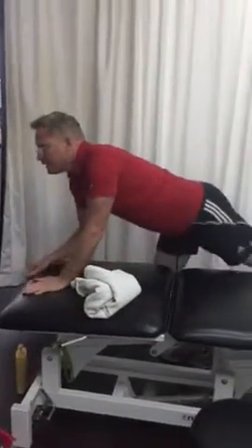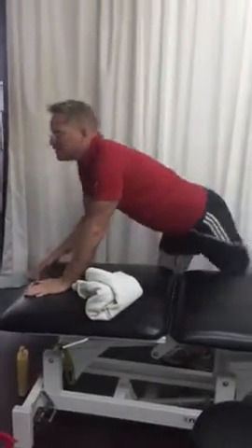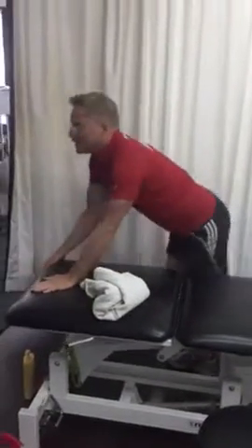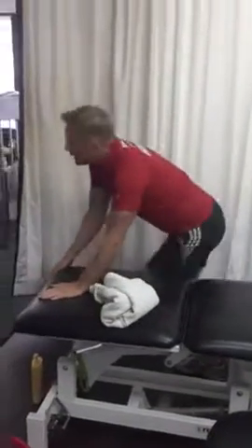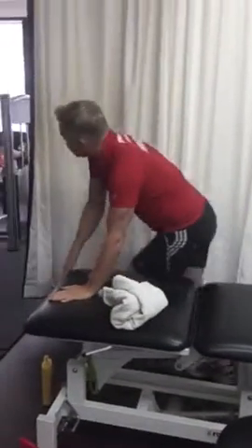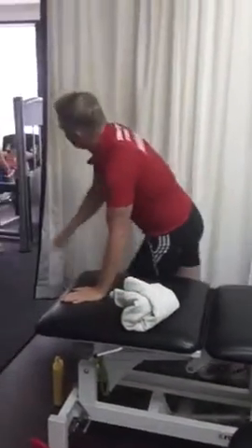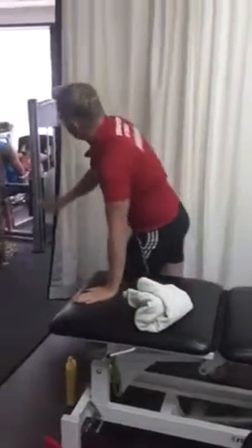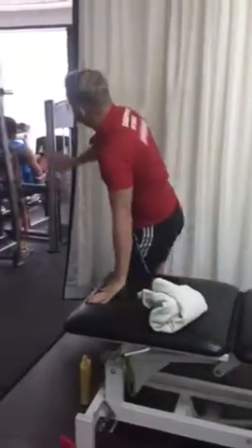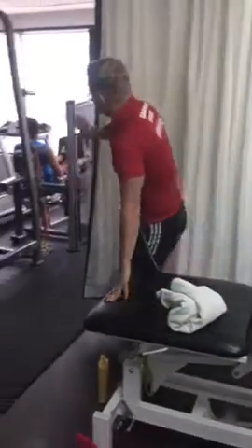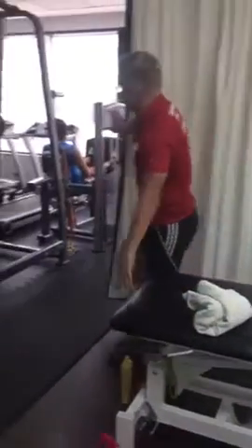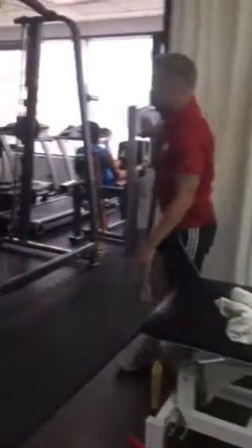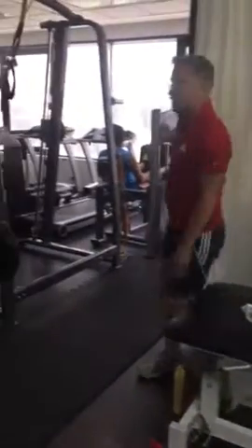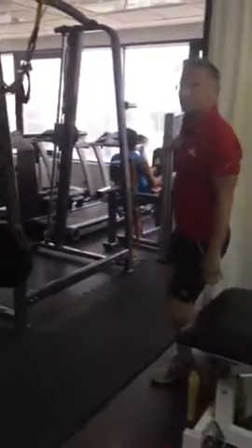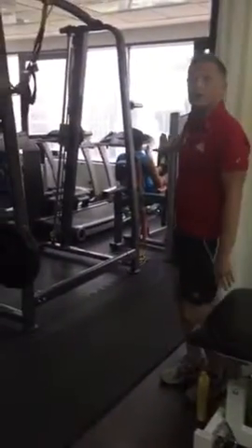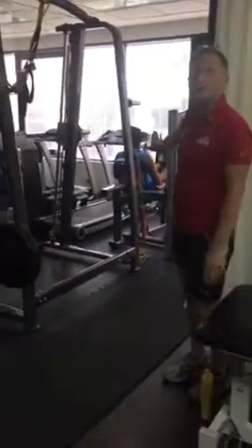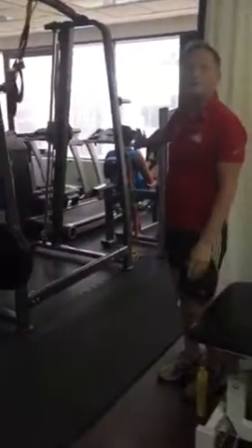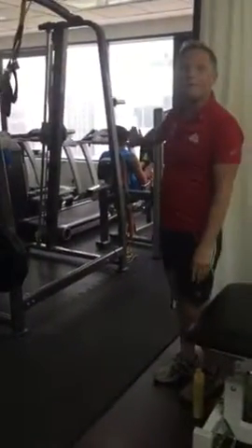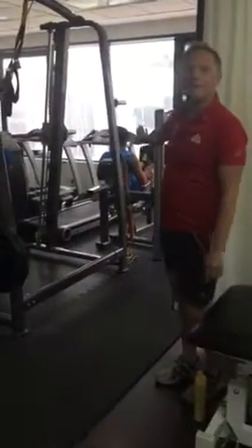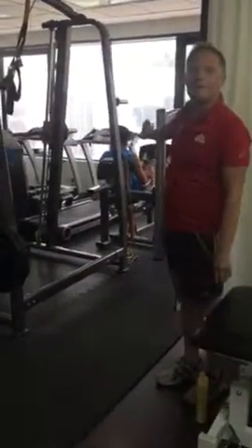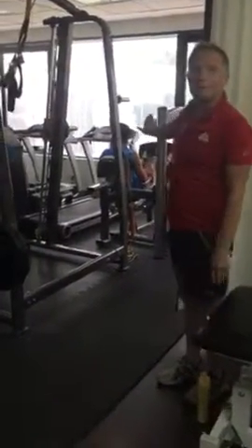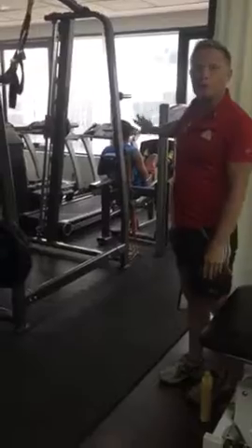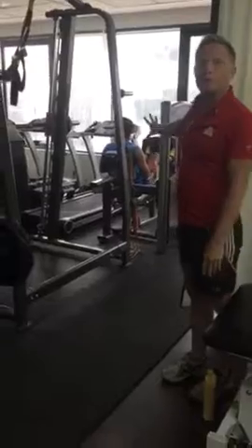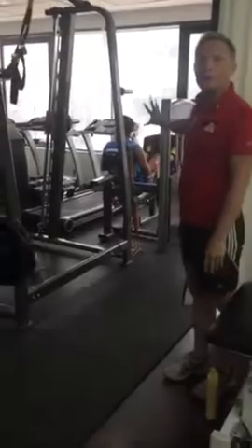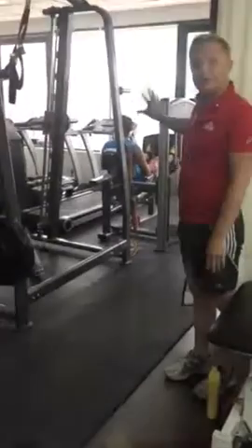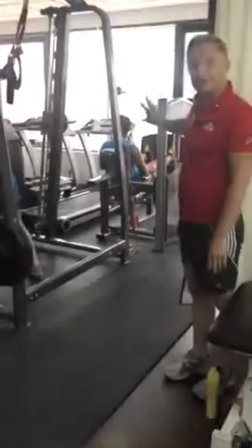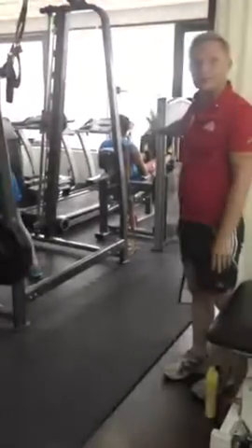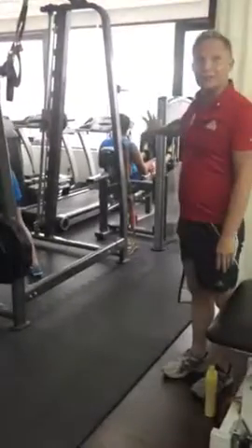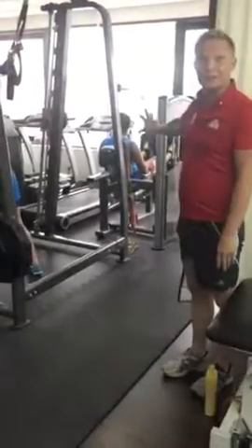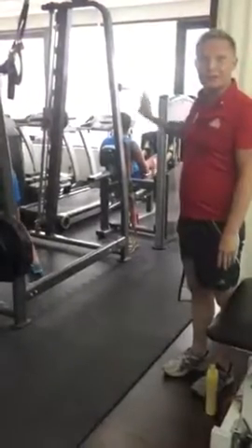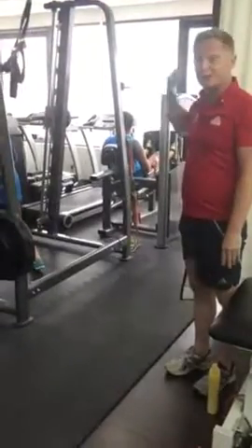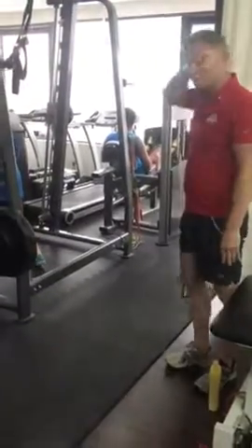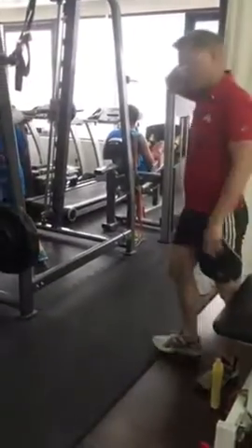The leg press you don't have at home, but when you come in here, do the leg press, the push.